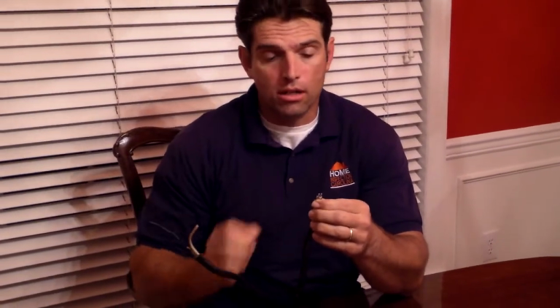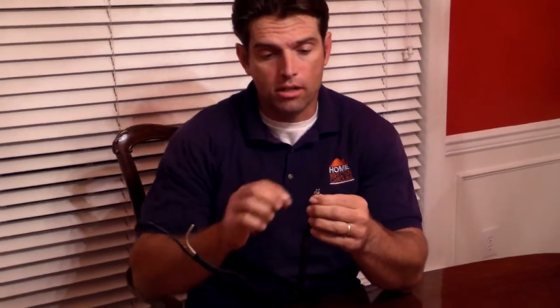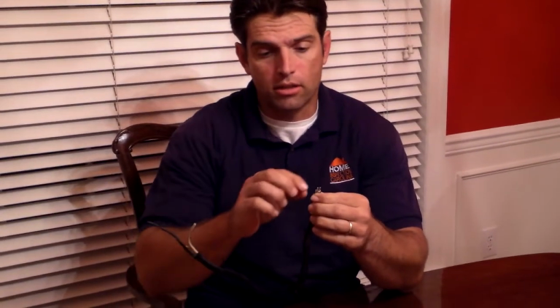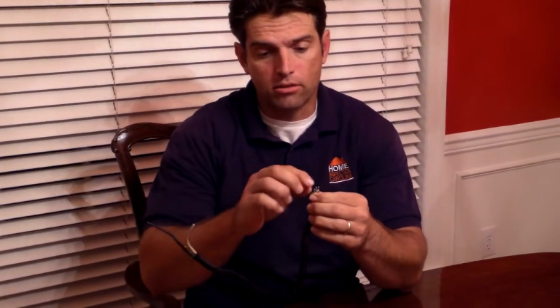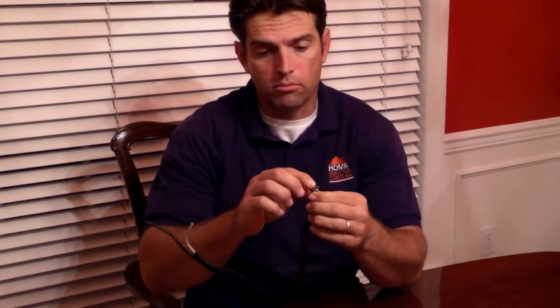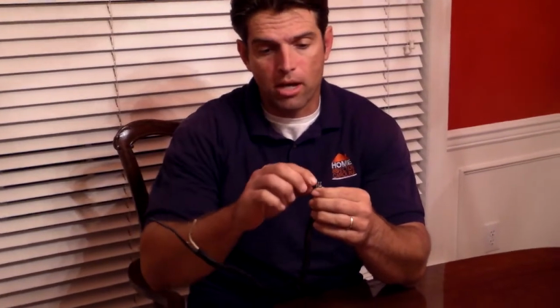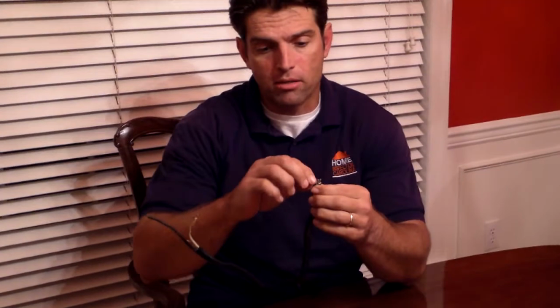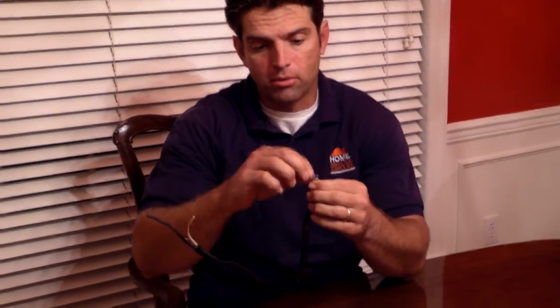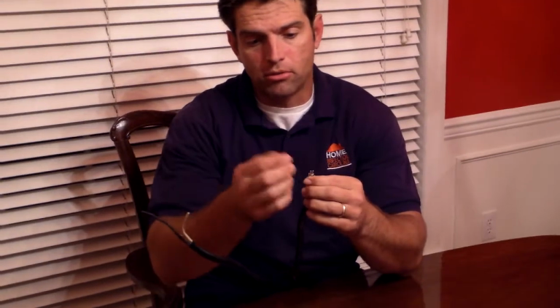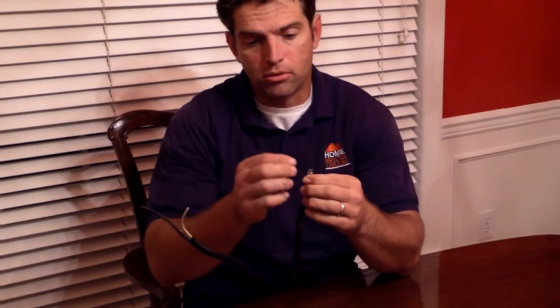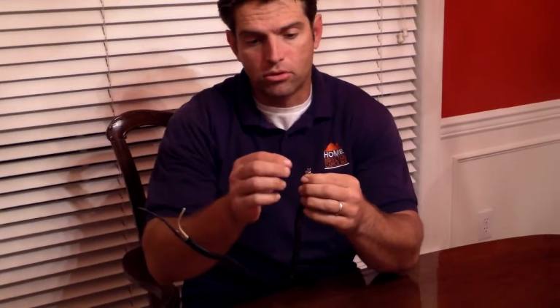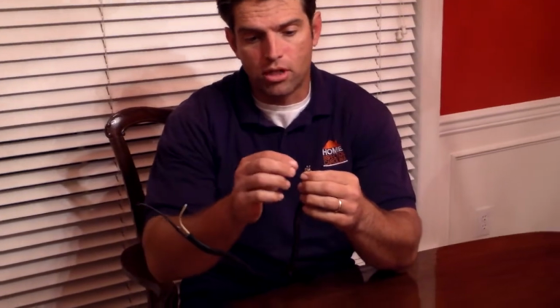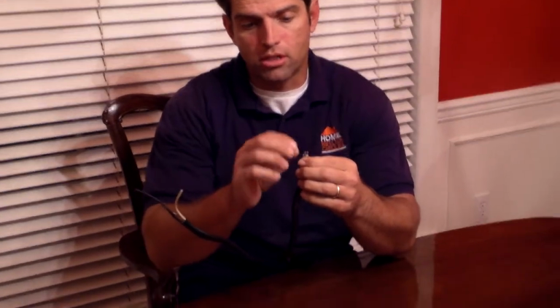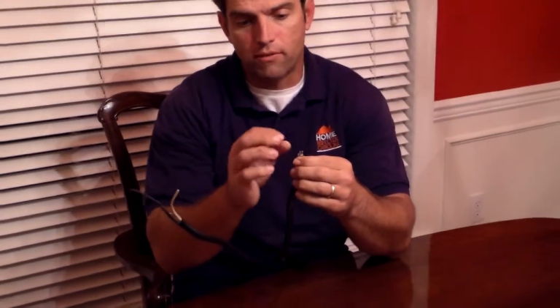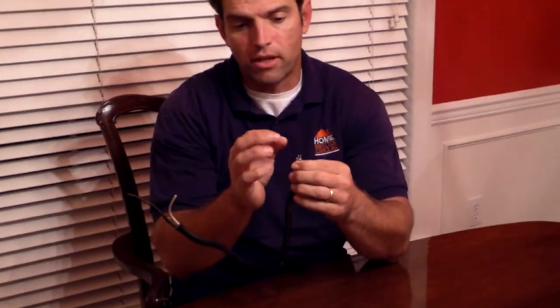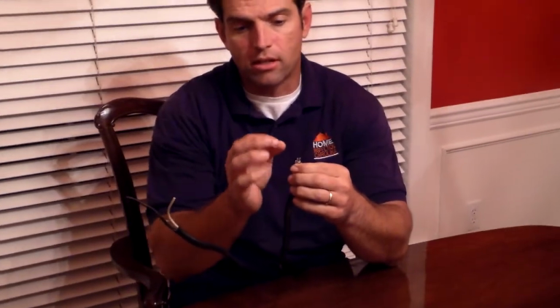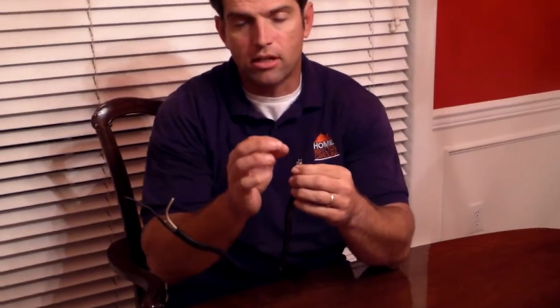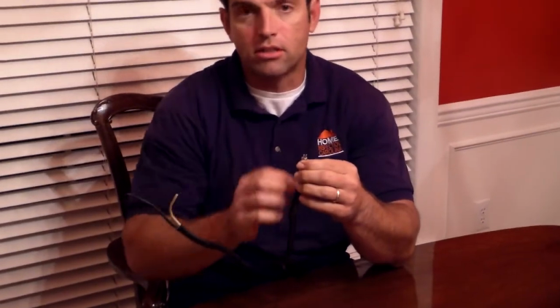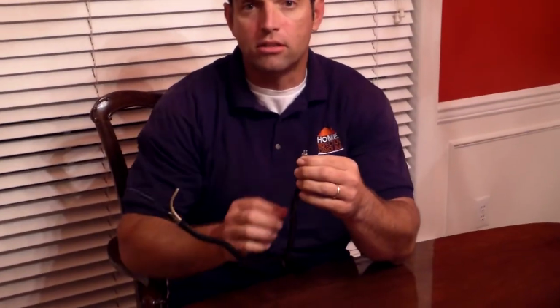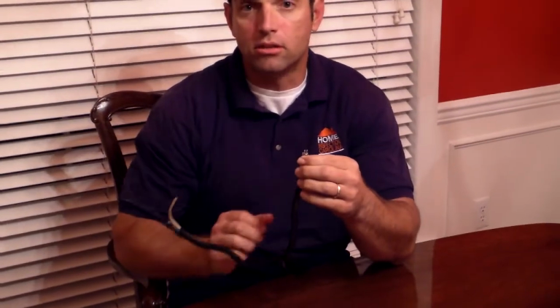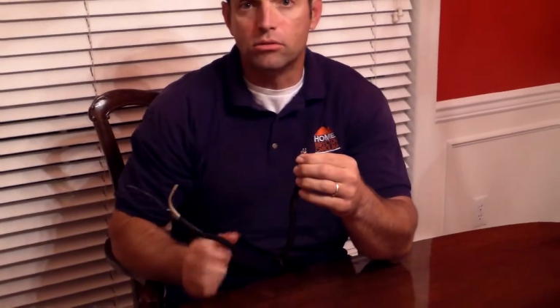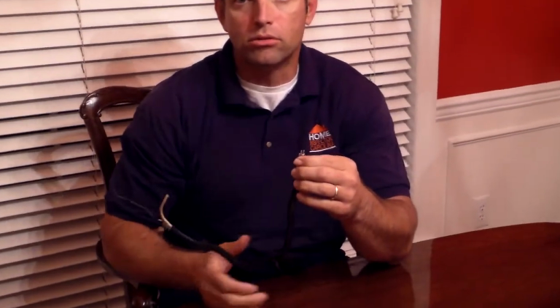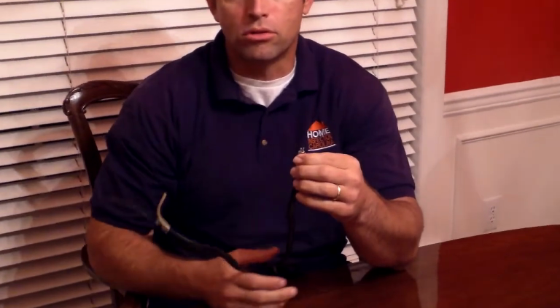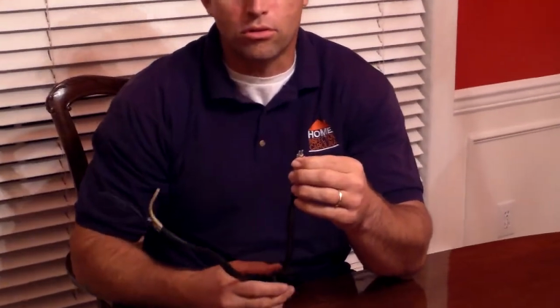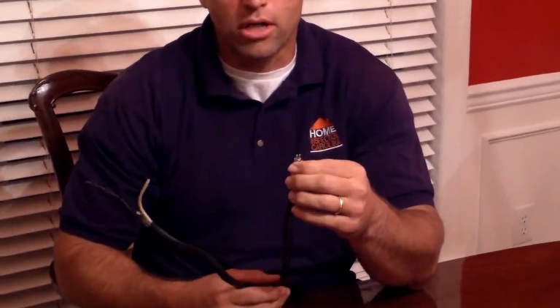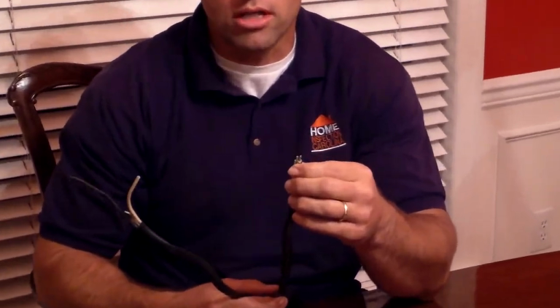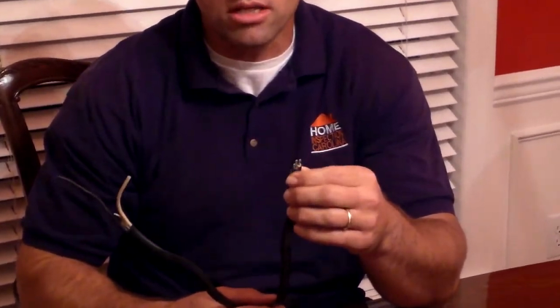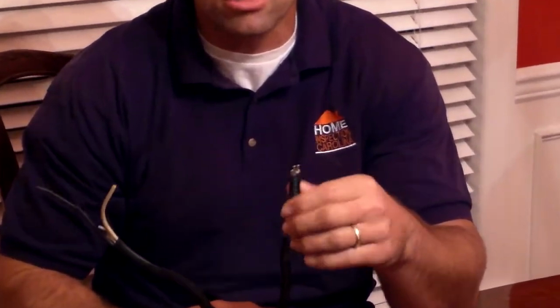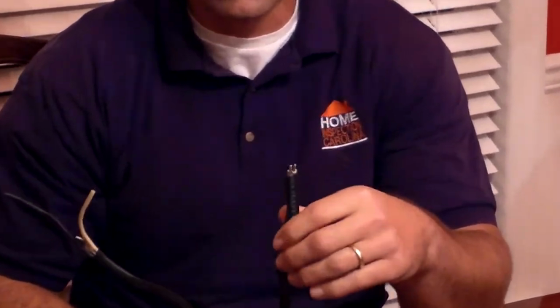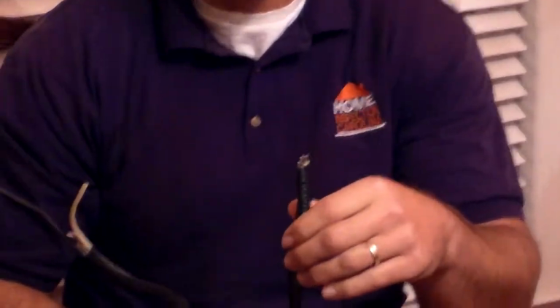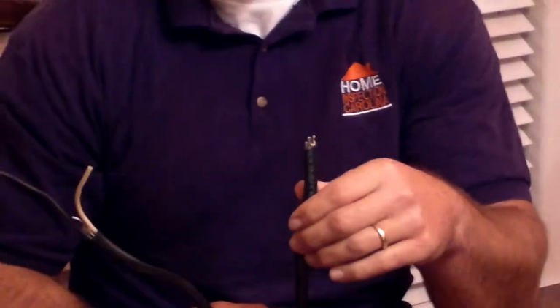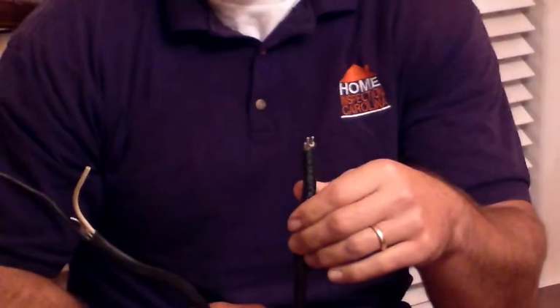It's also malleable, so it'll stretch. And if that connection gets loose, it's going to create heat.